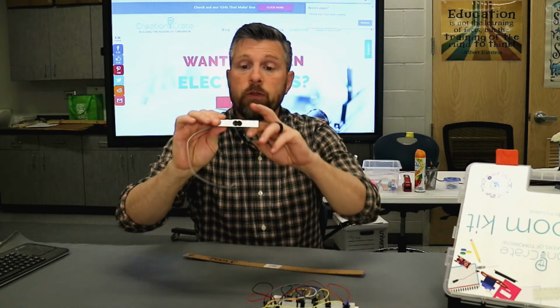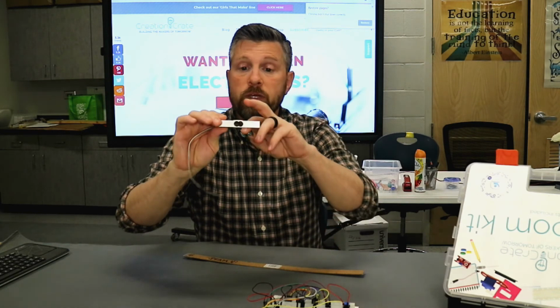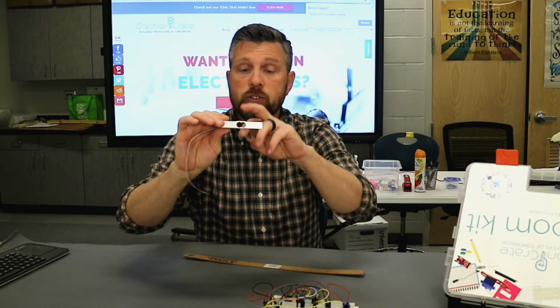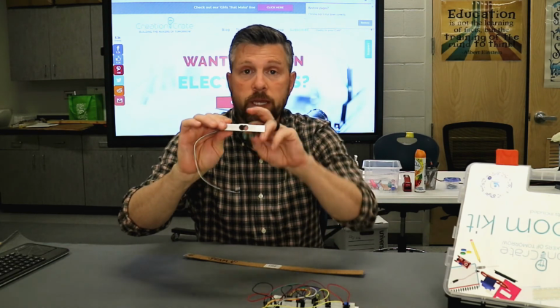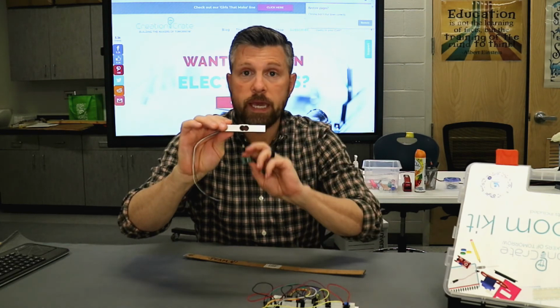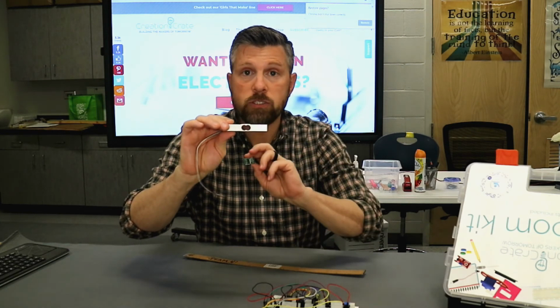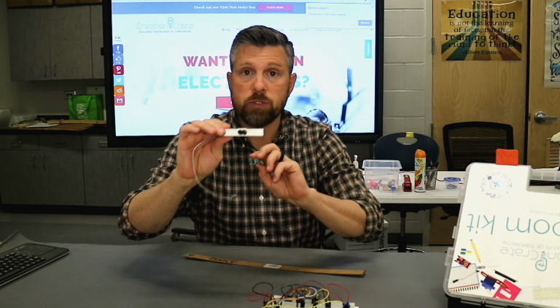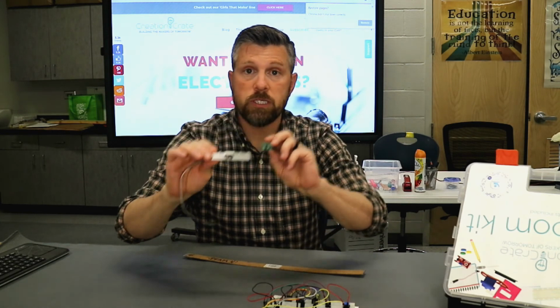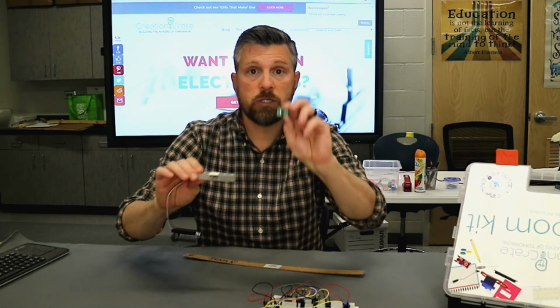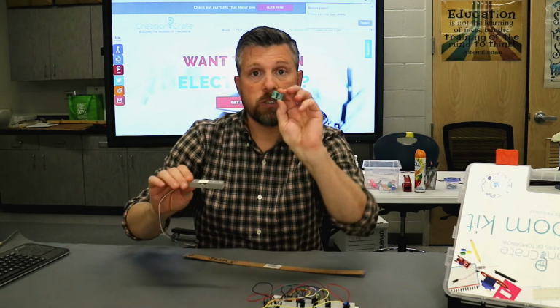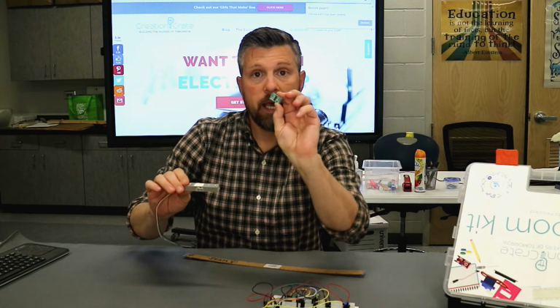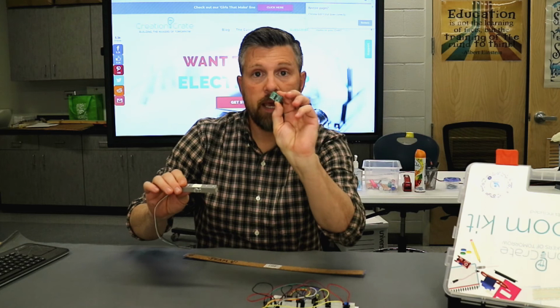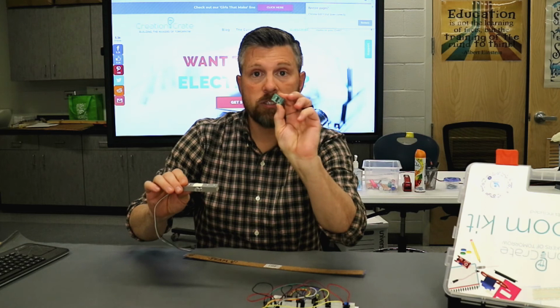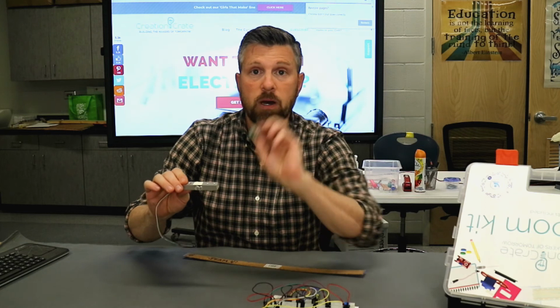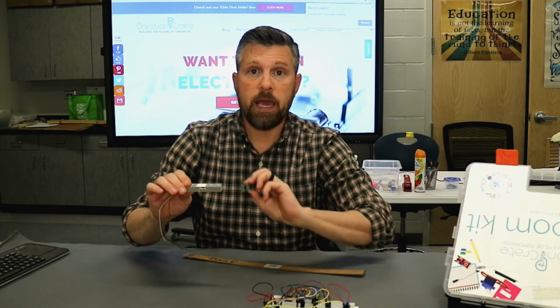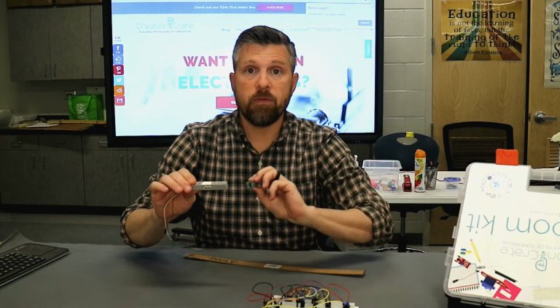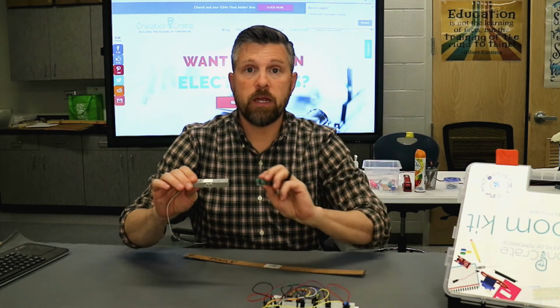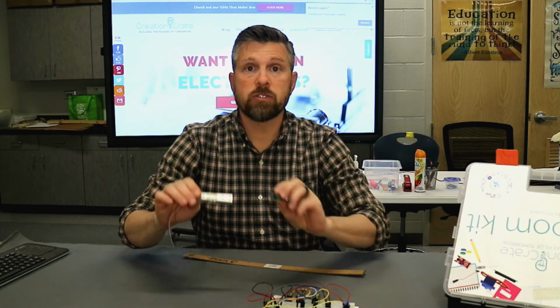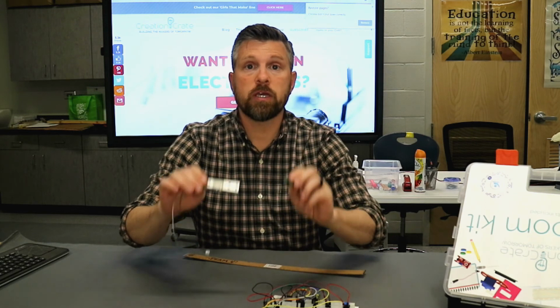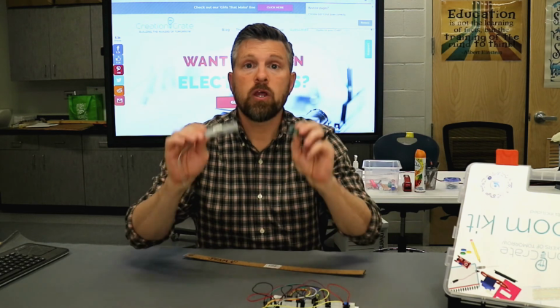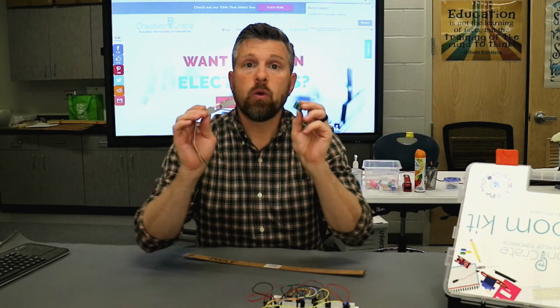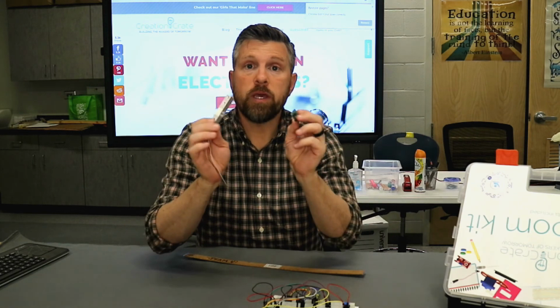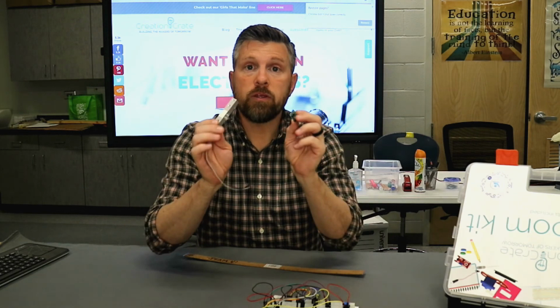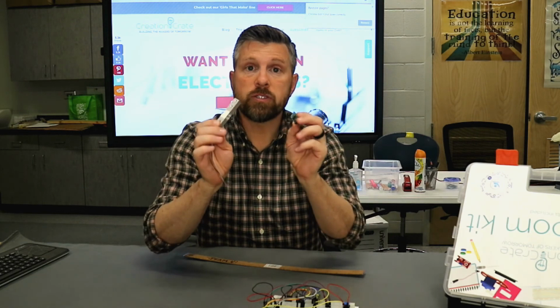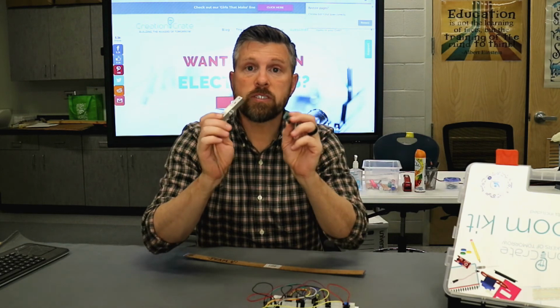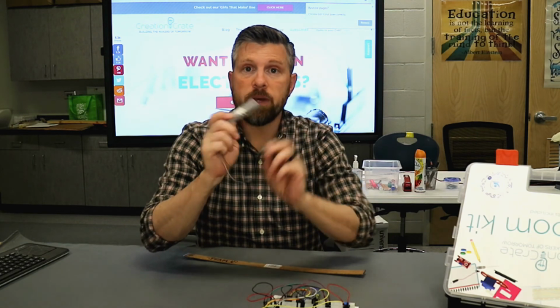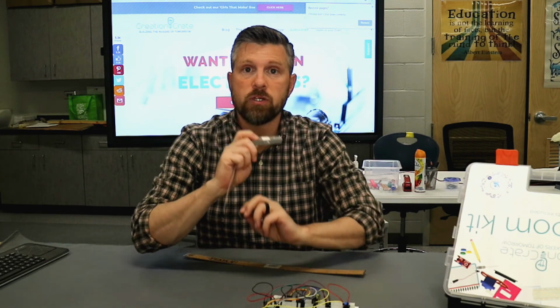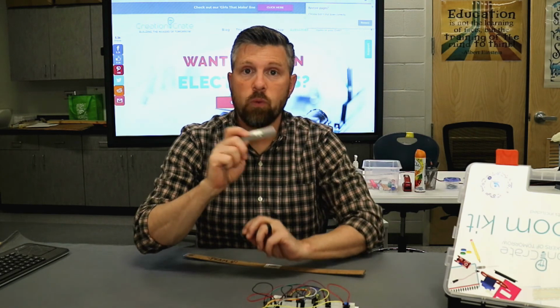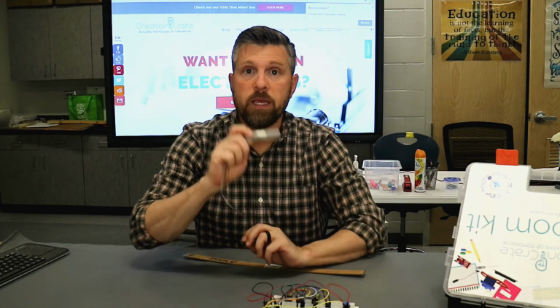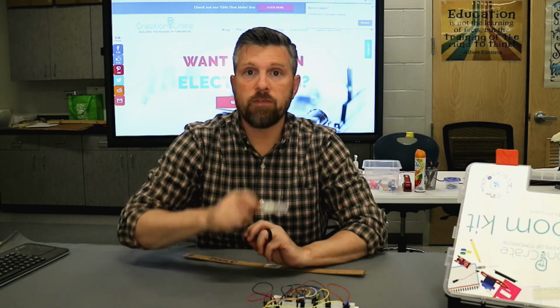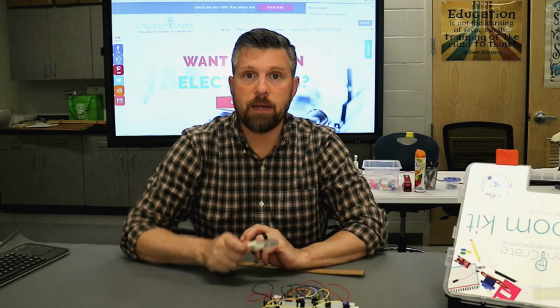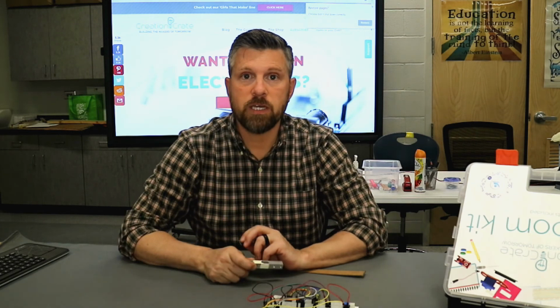With the strain gauge resistor and a small amplifier circuit, we can use this to measure the weight of an object.